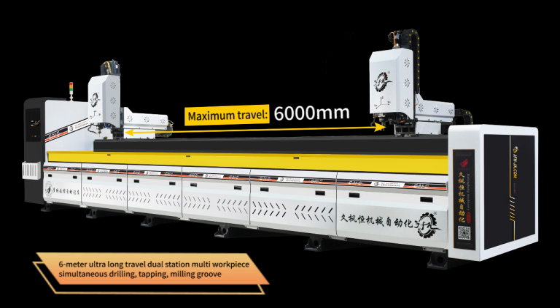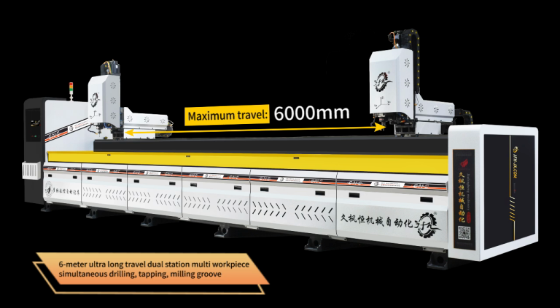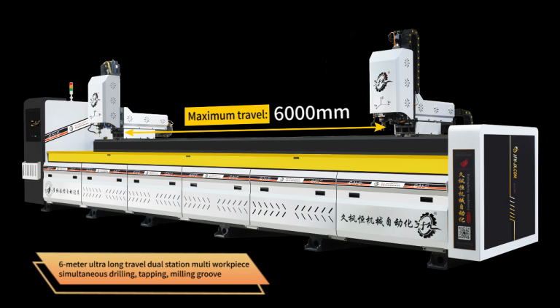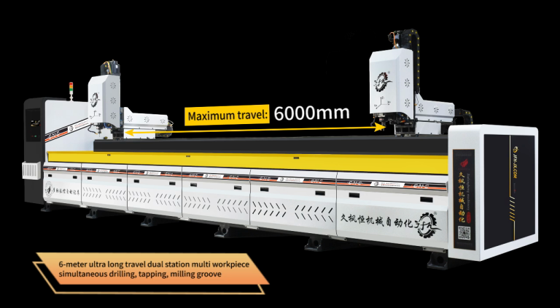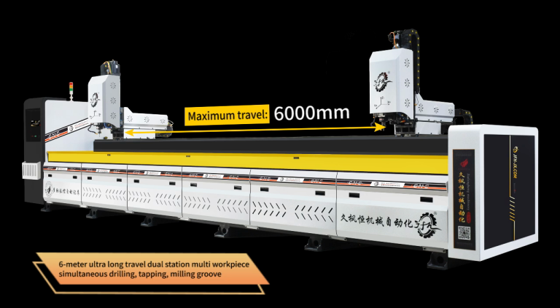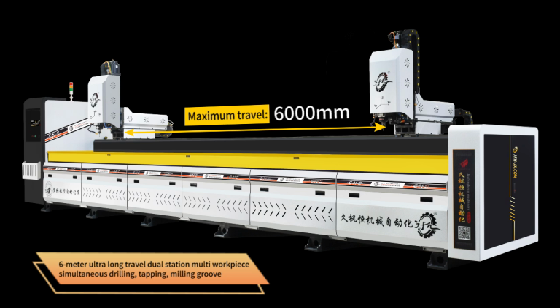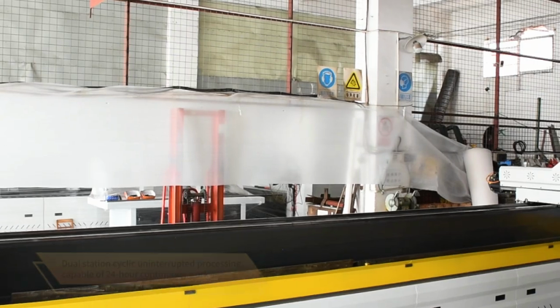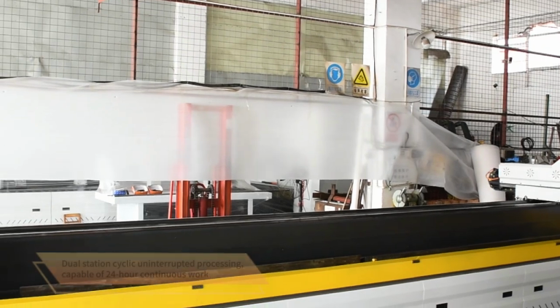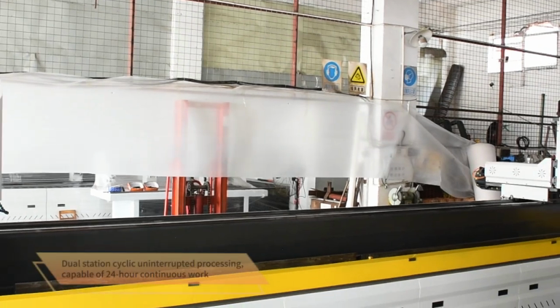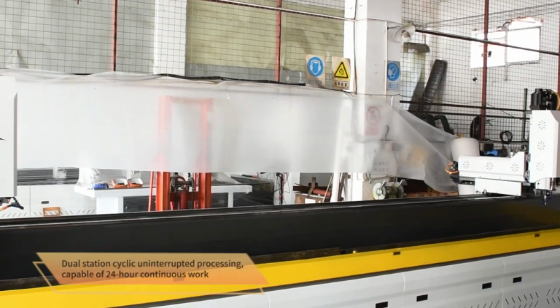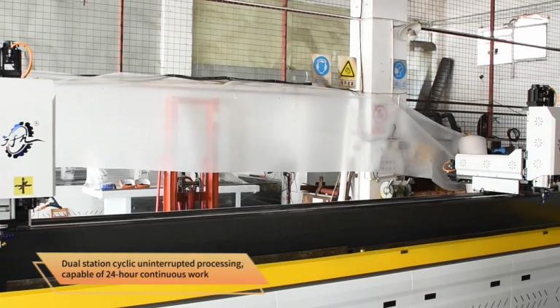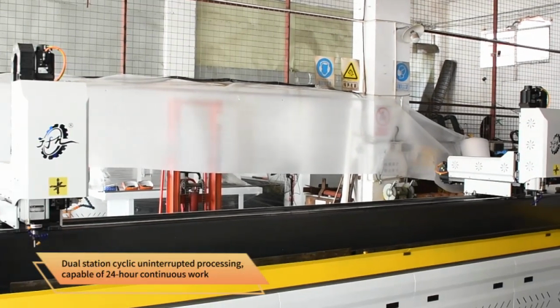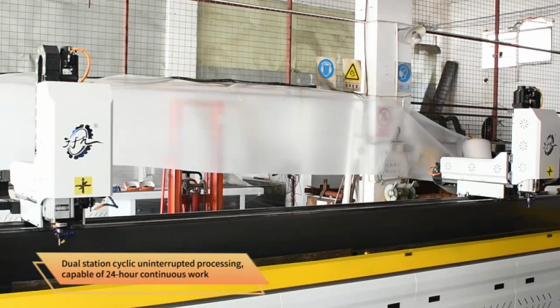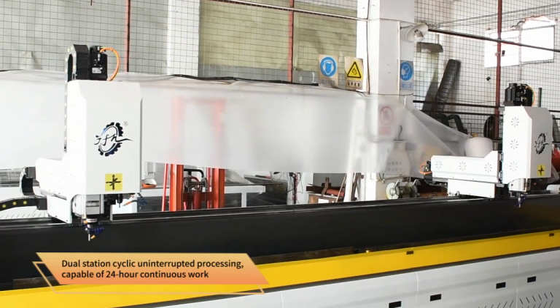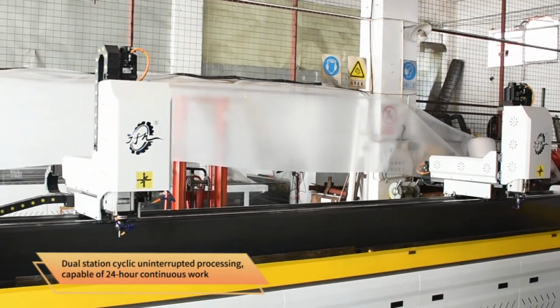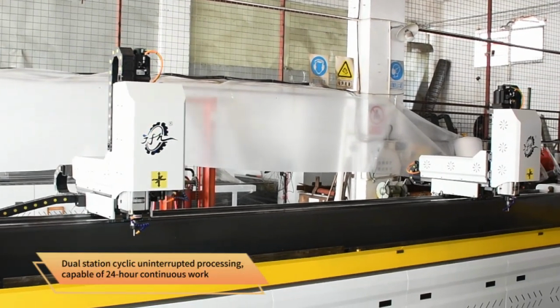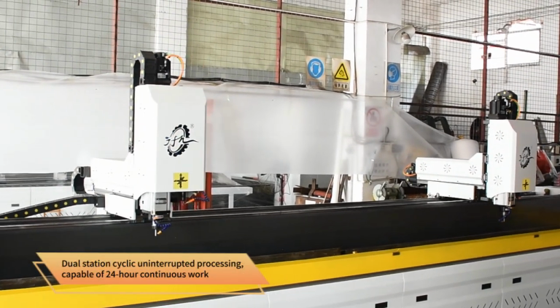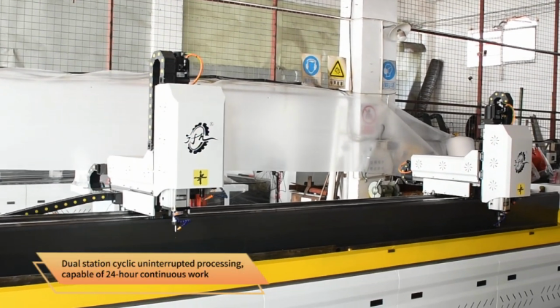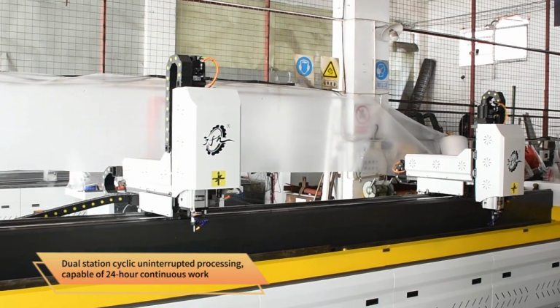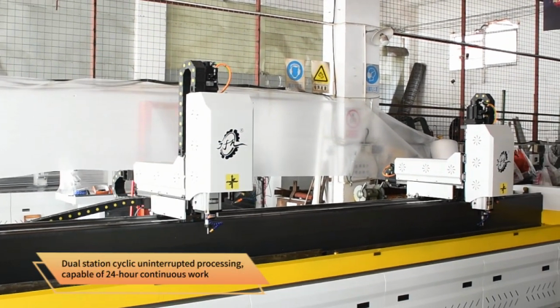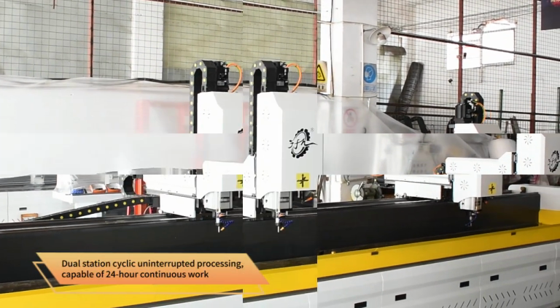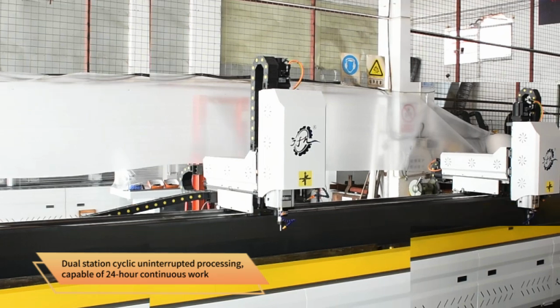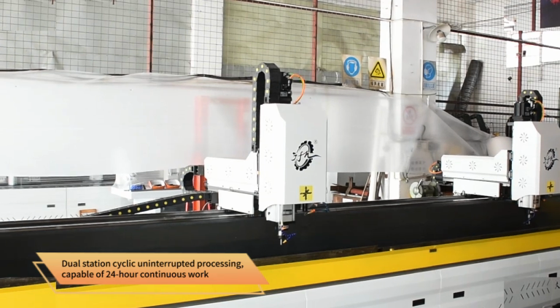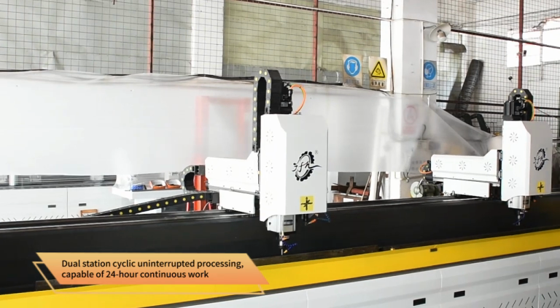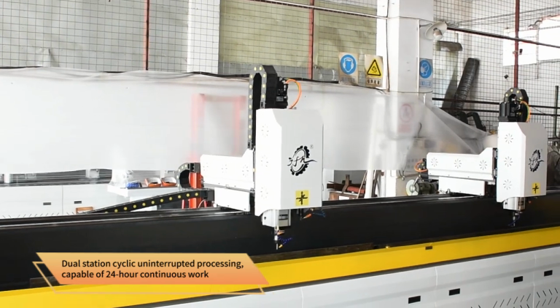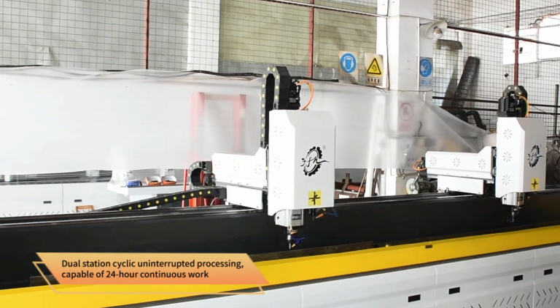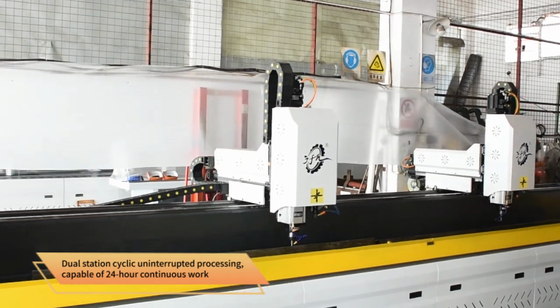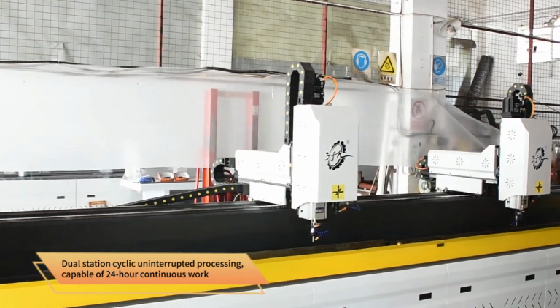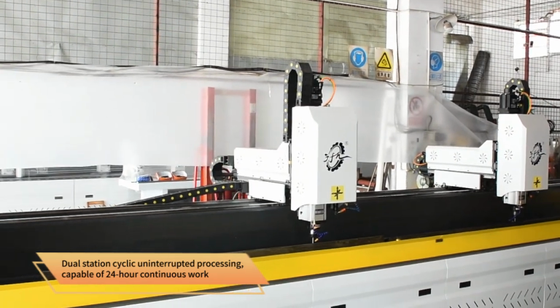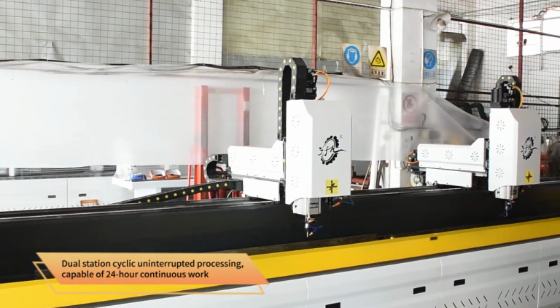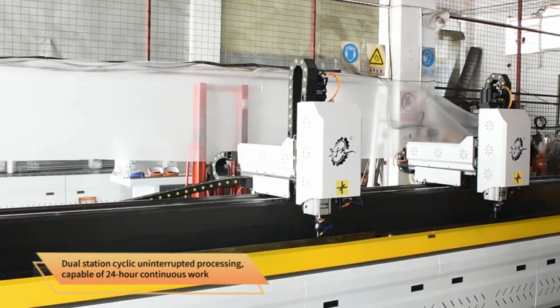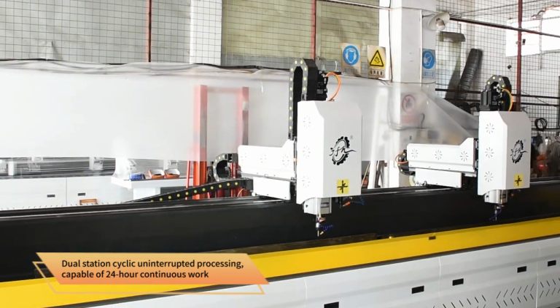Tapping and milling group. Dual station cyclic uninterrupted processing, capable of 24-hour continuous work.